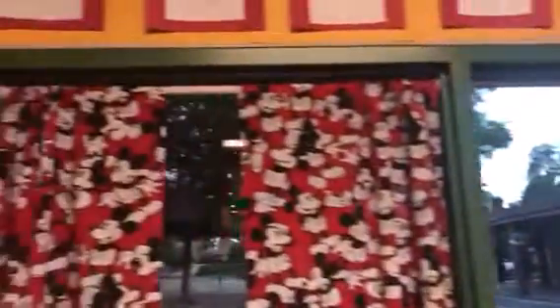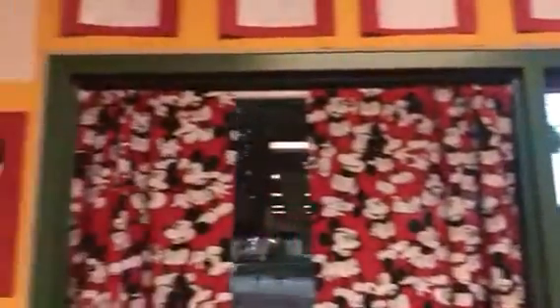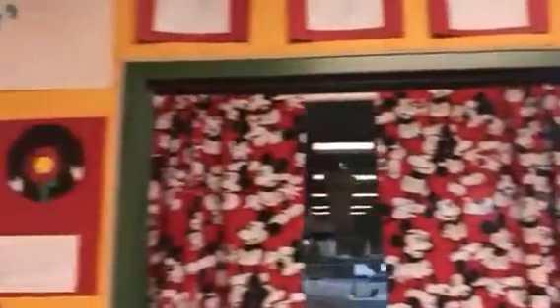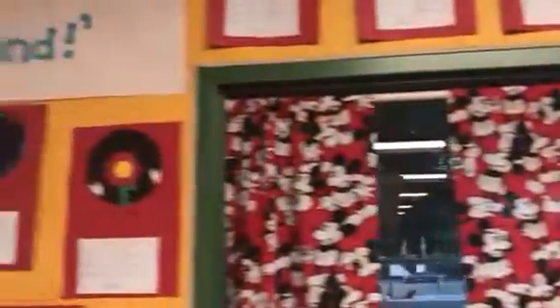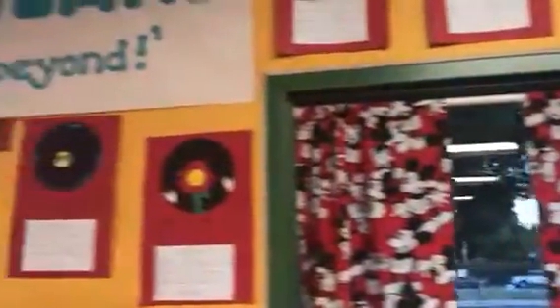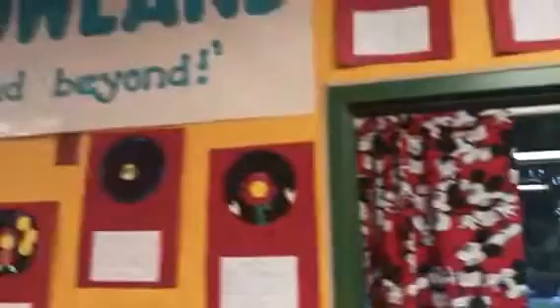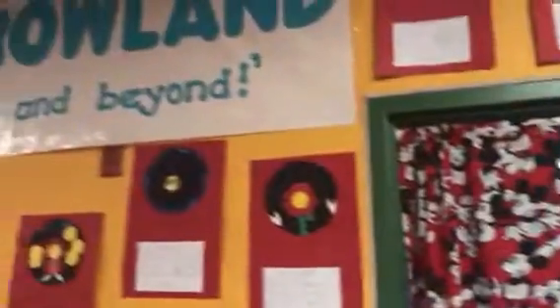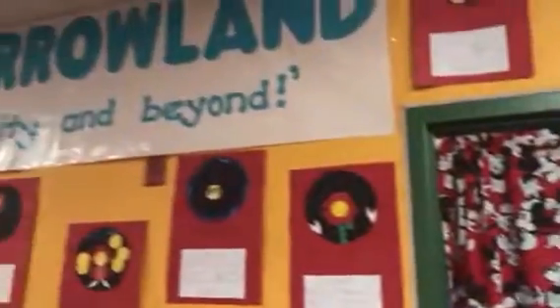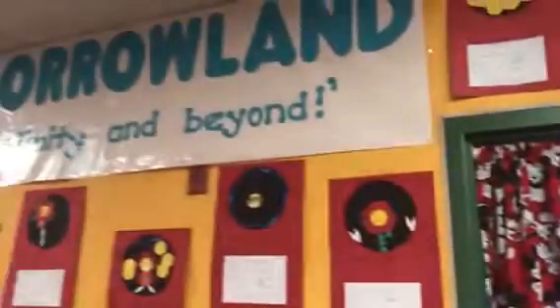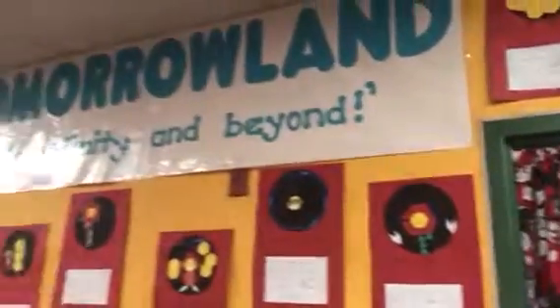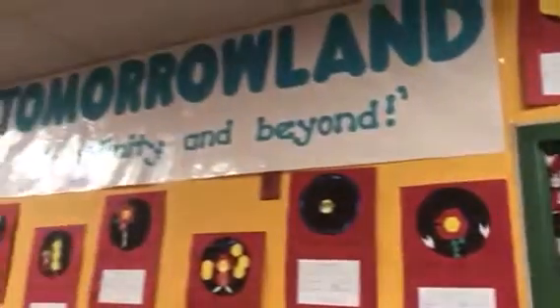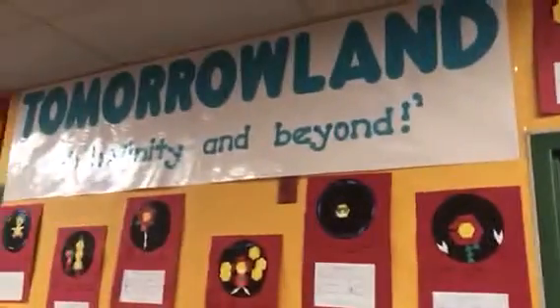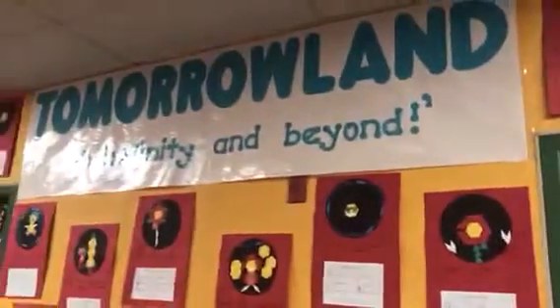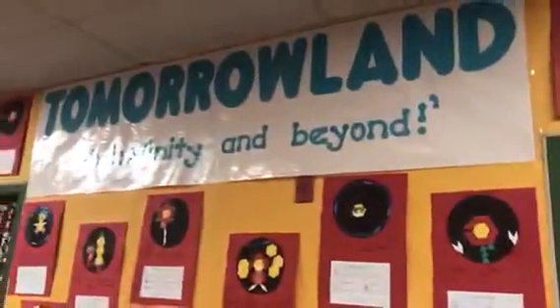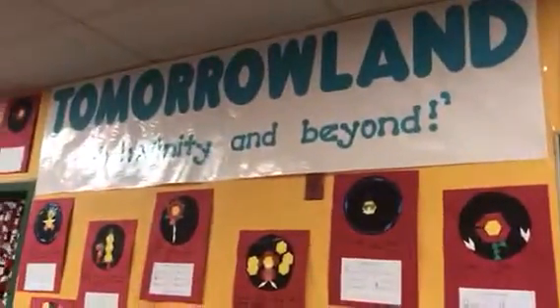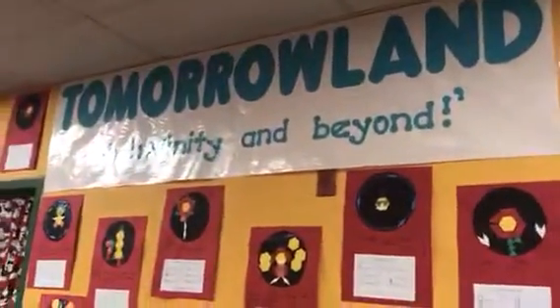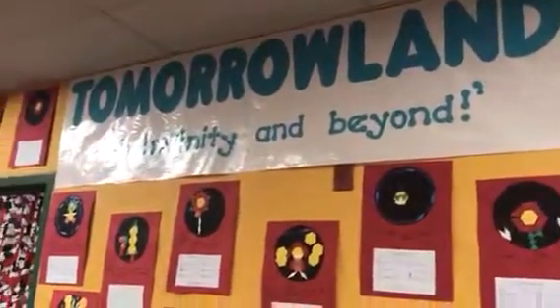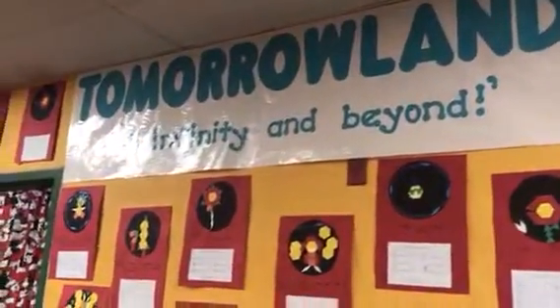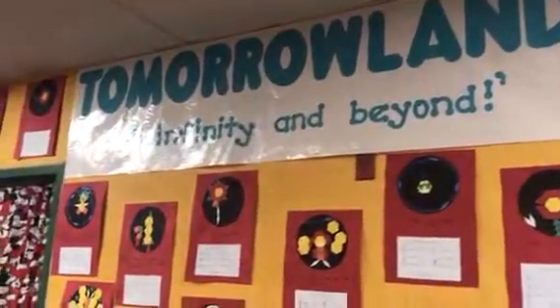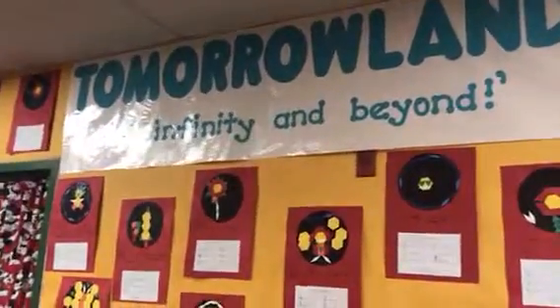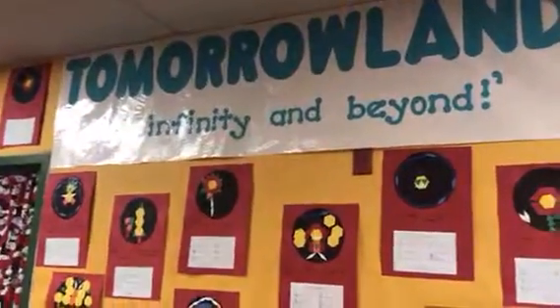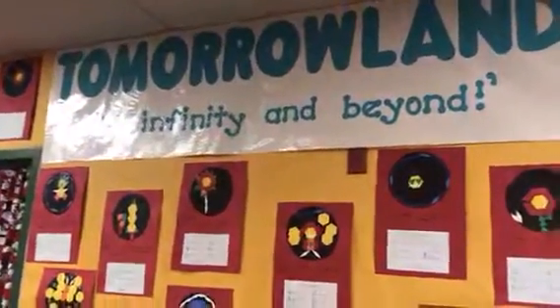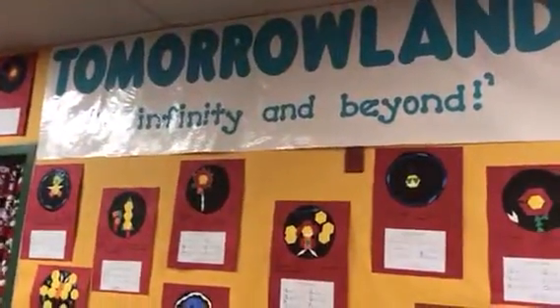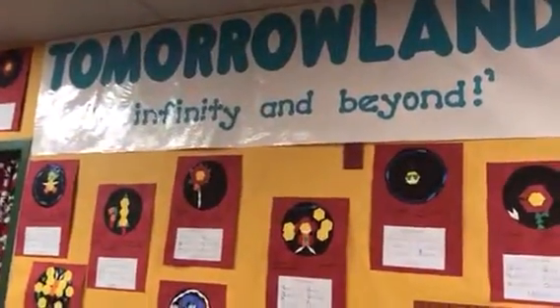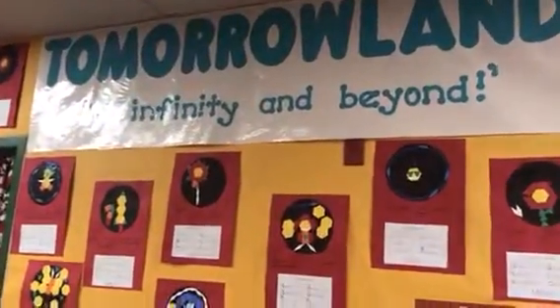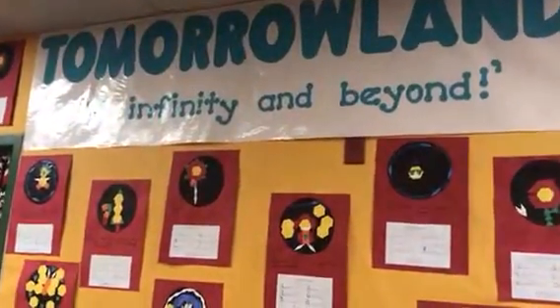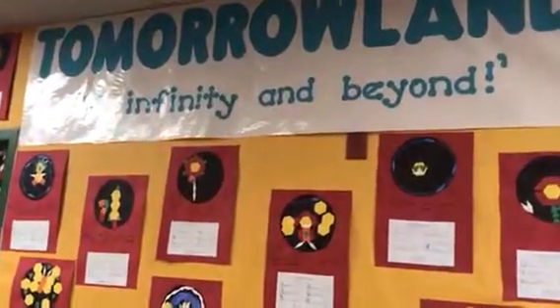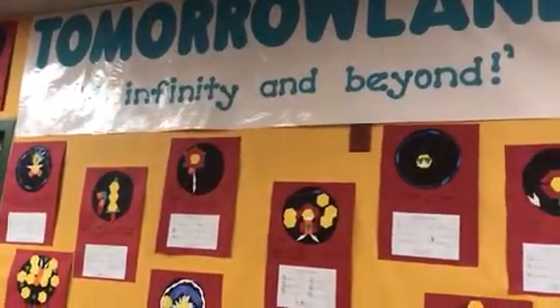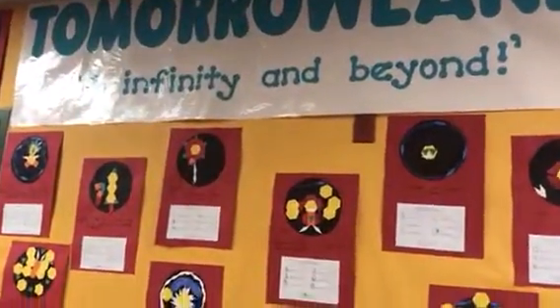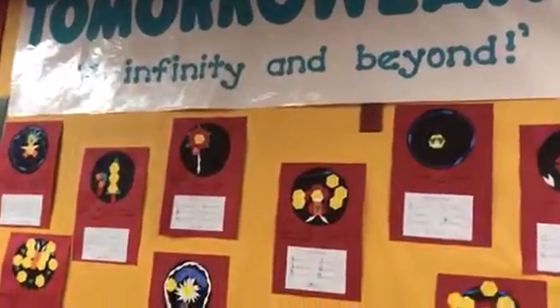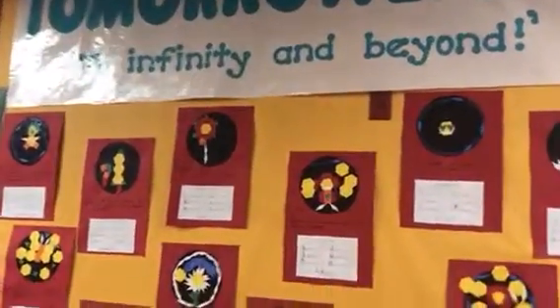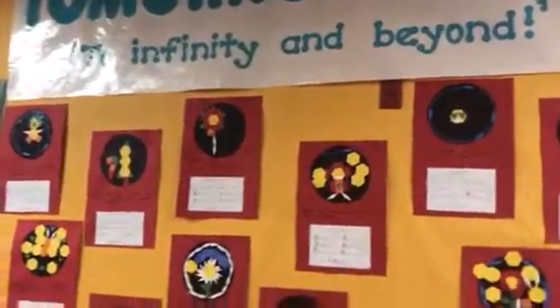And we have Tomorrowland and Kindyland. Our space shapes.